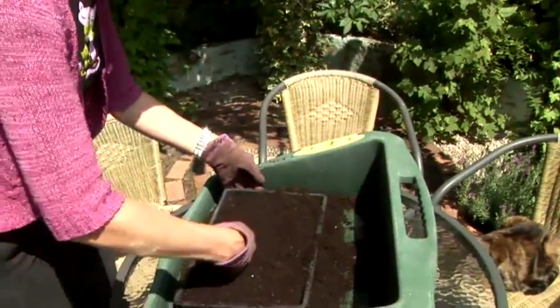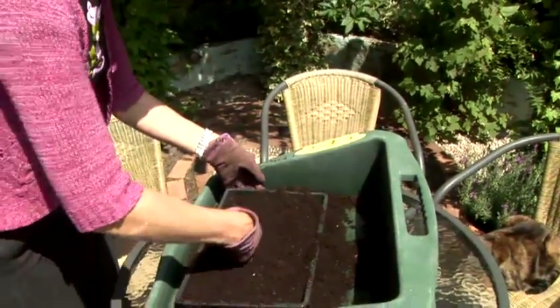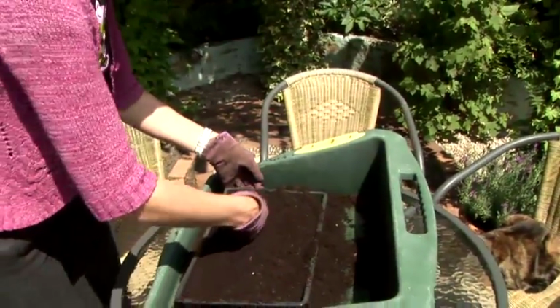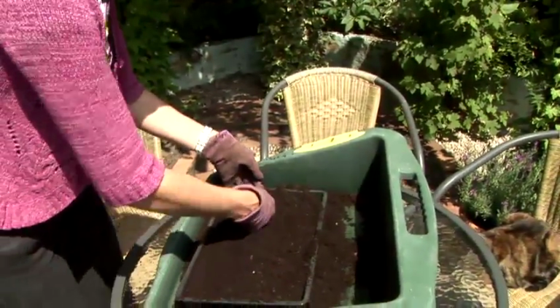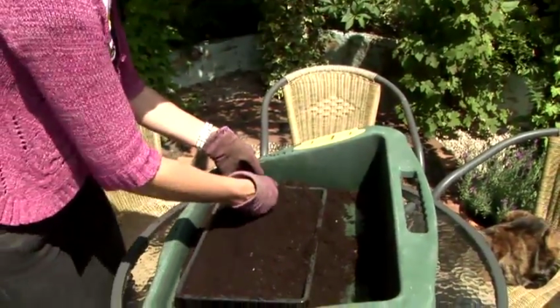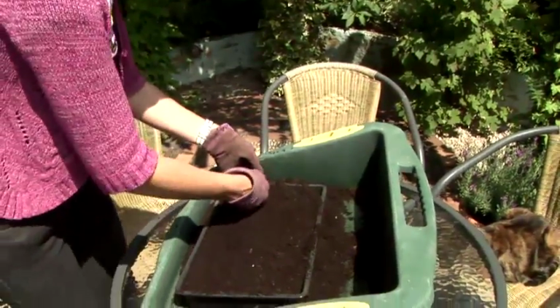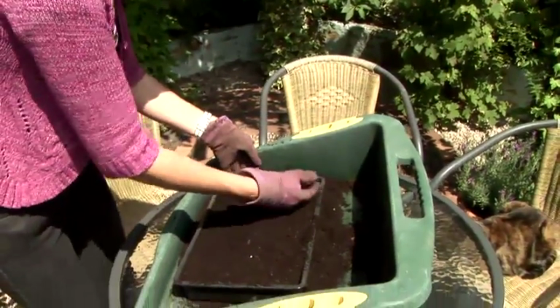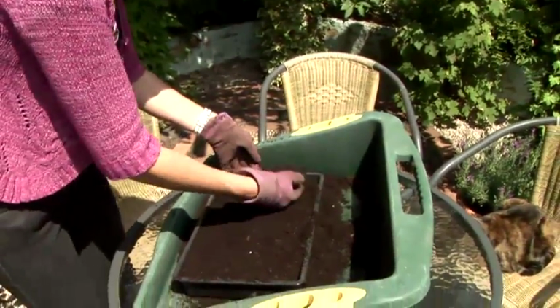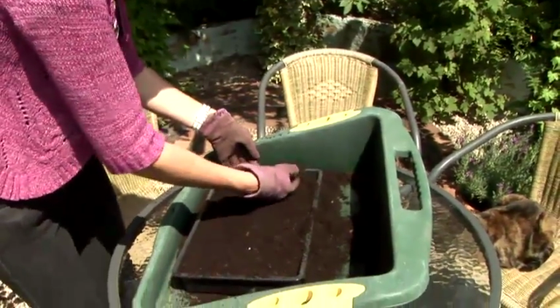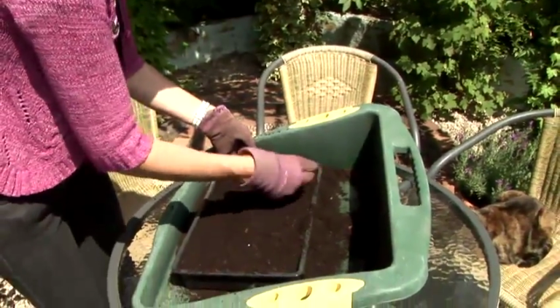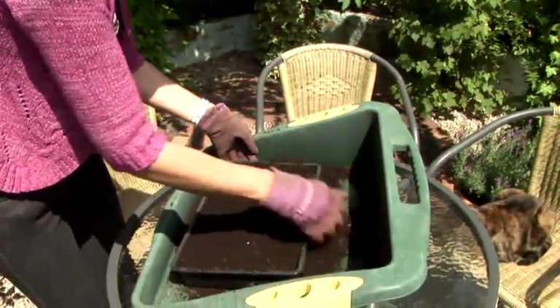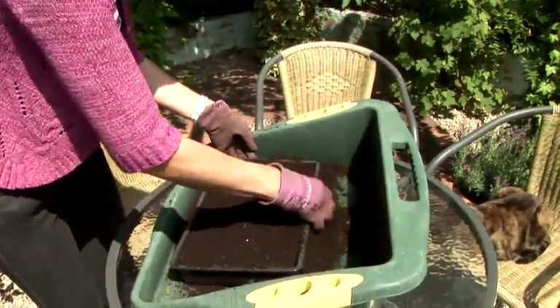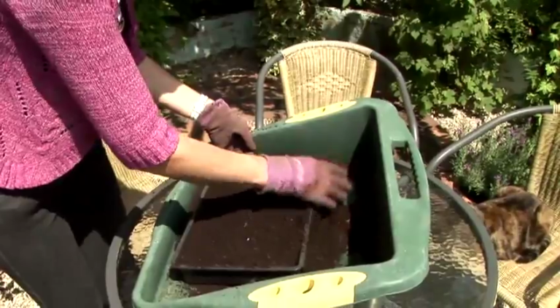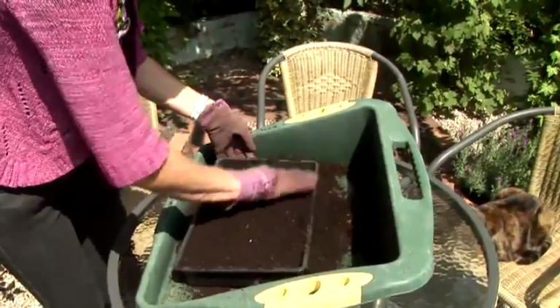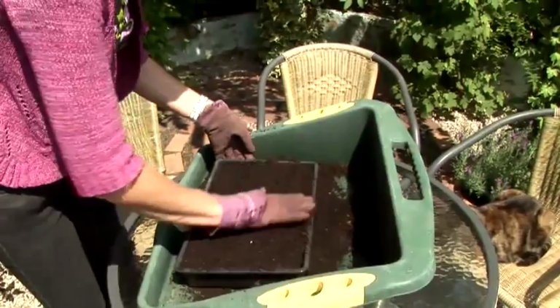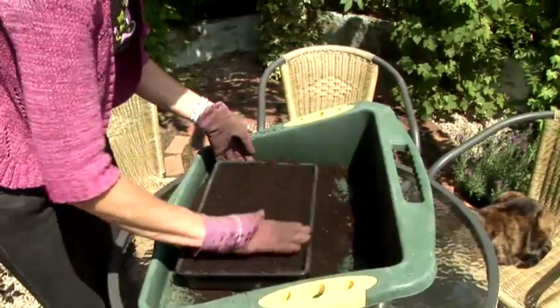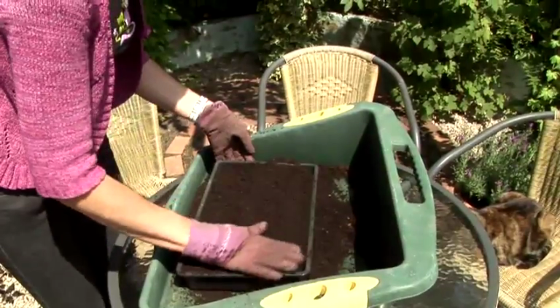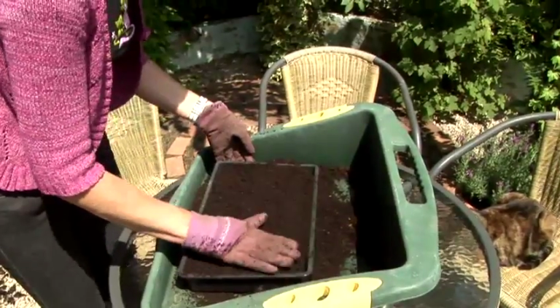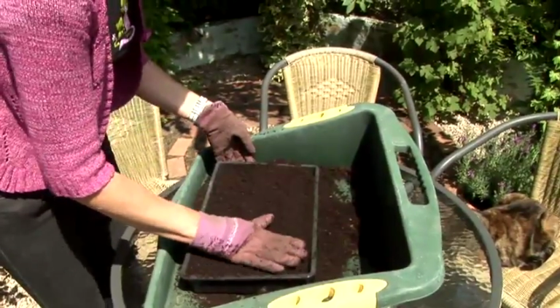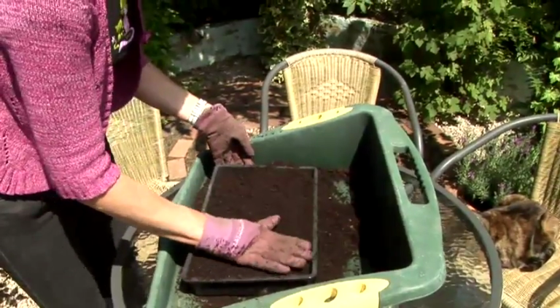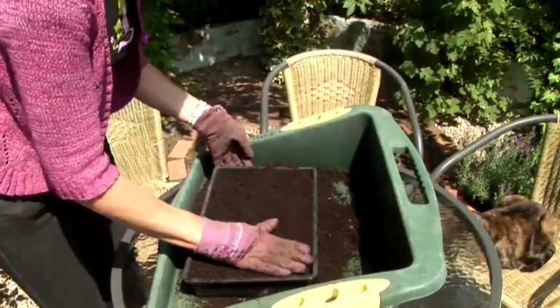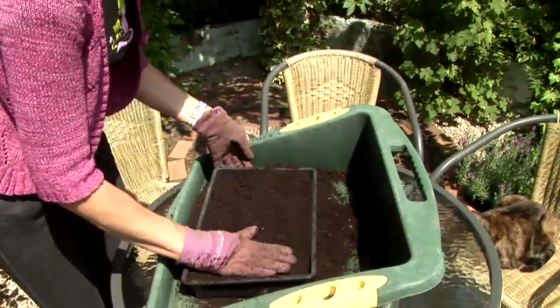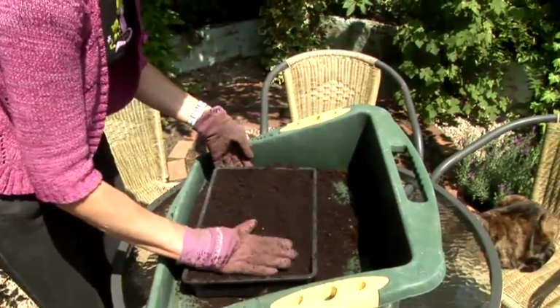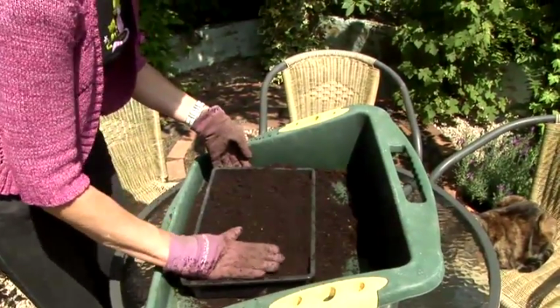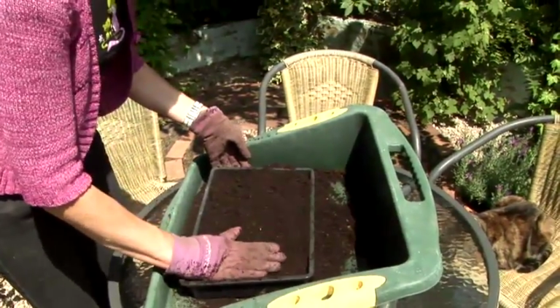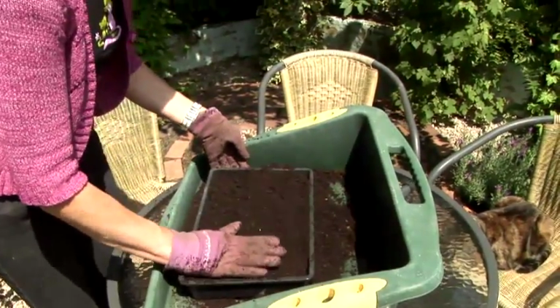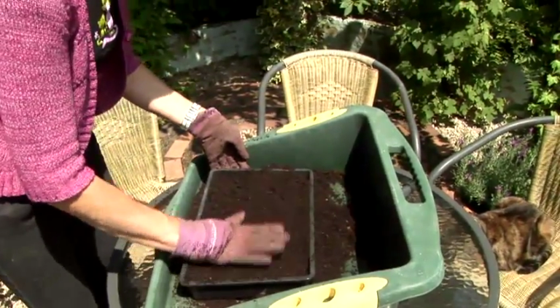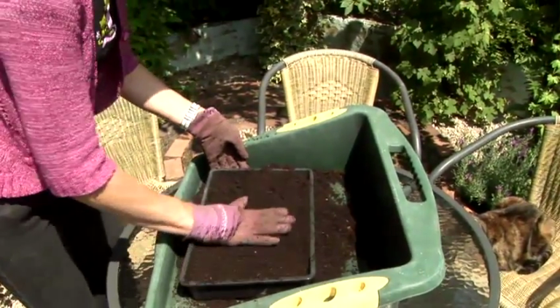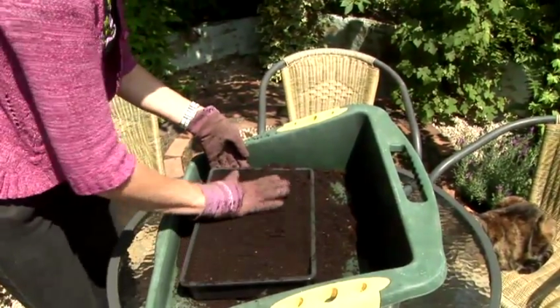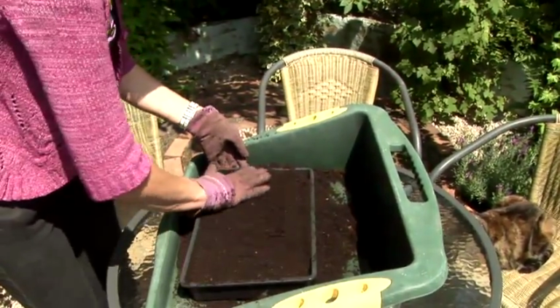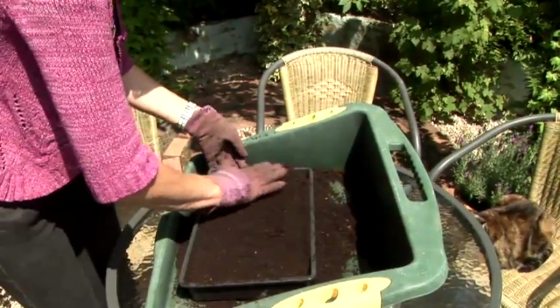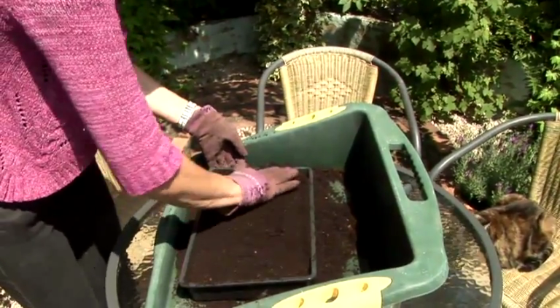Firm the soil down a little, not too much, just make a nice flat surface.